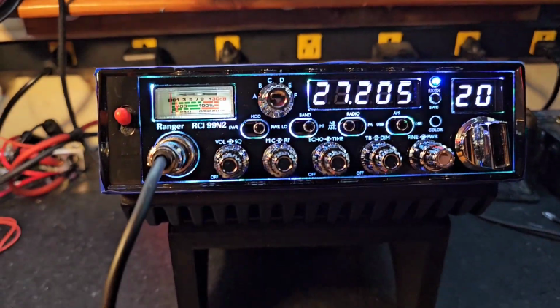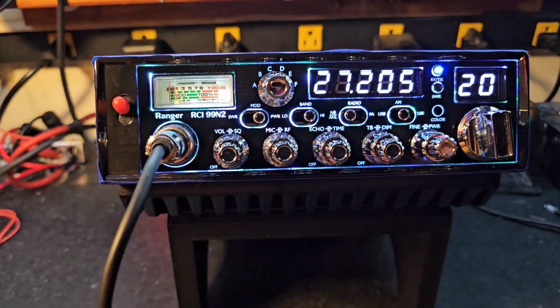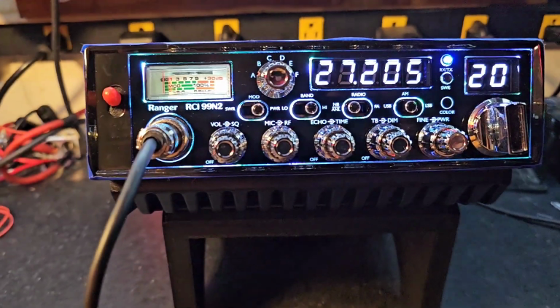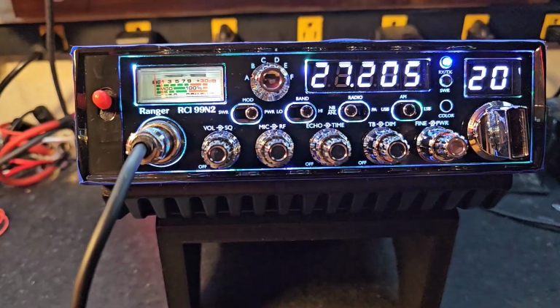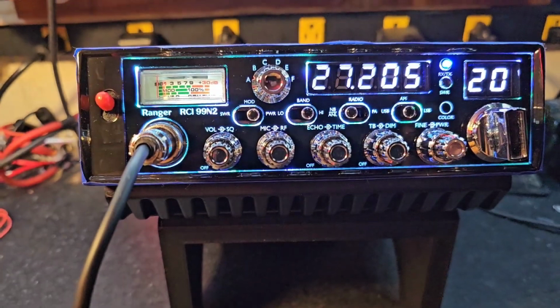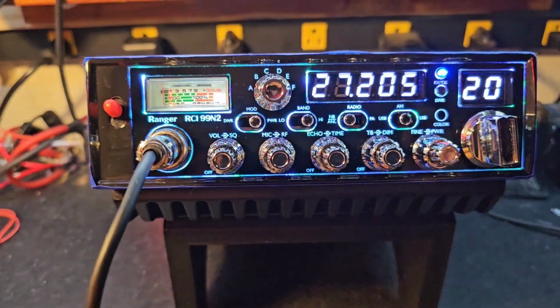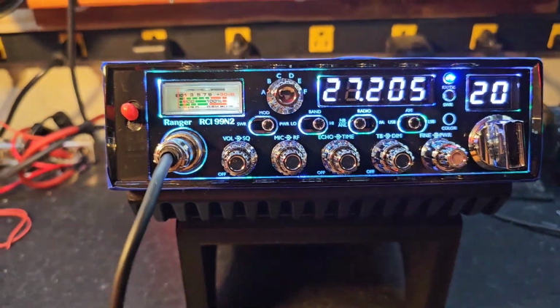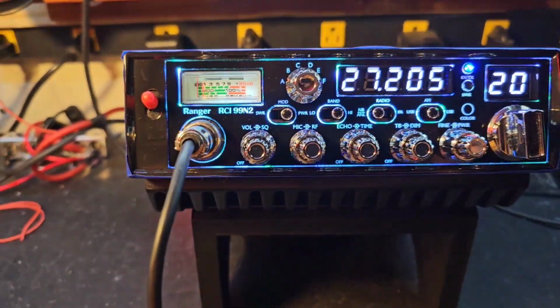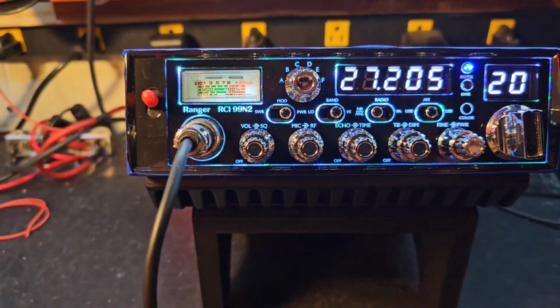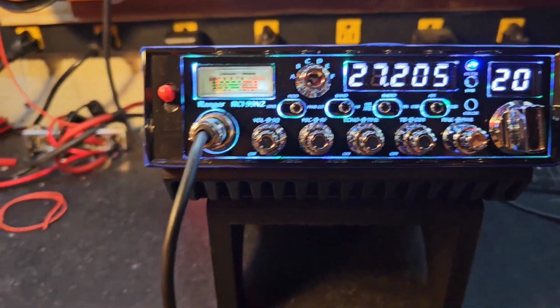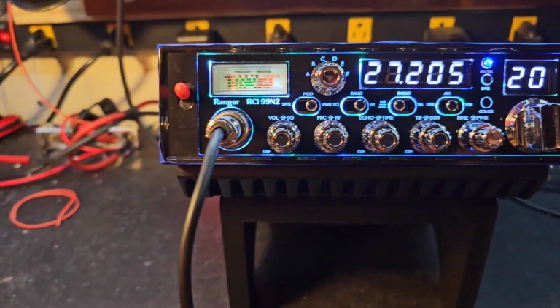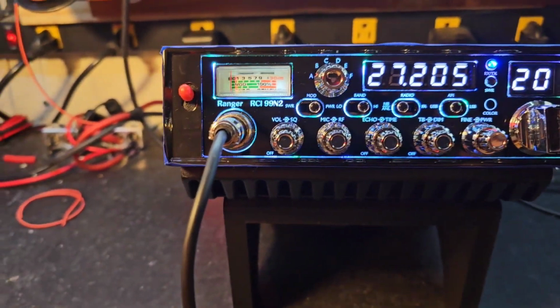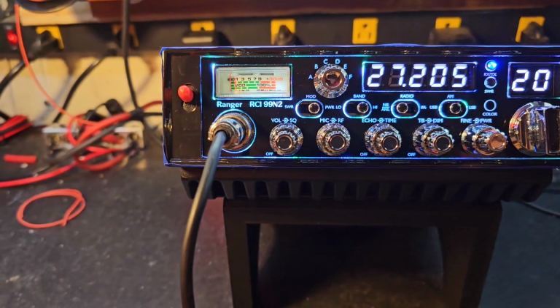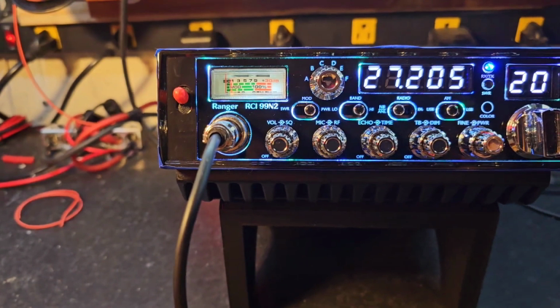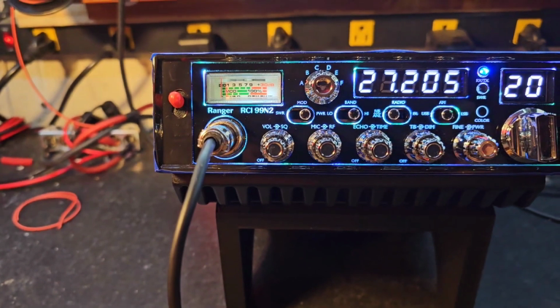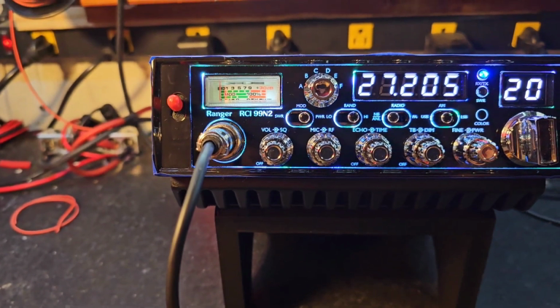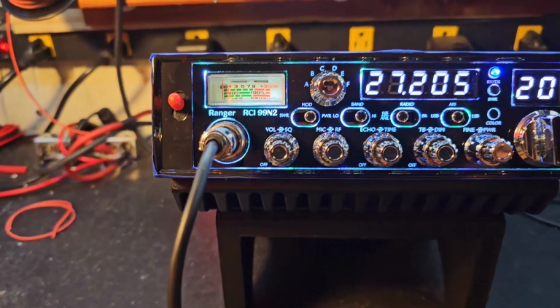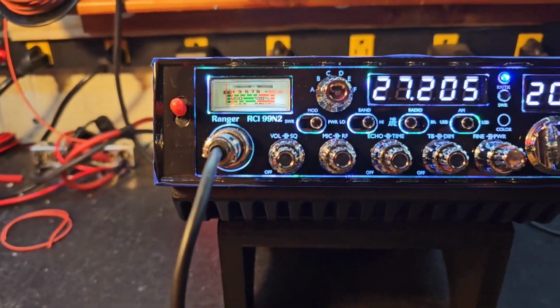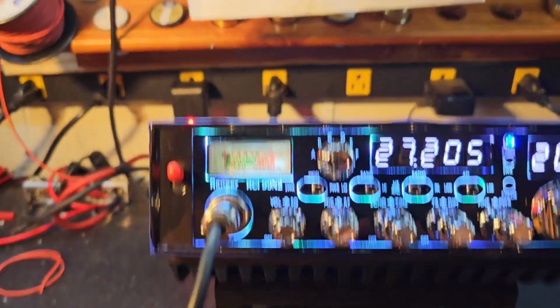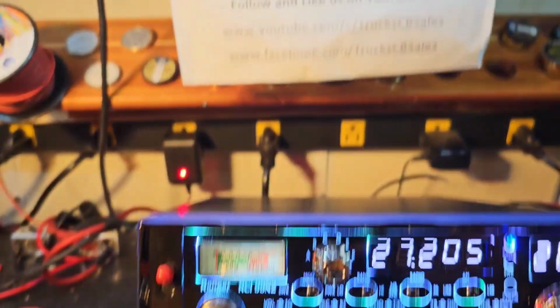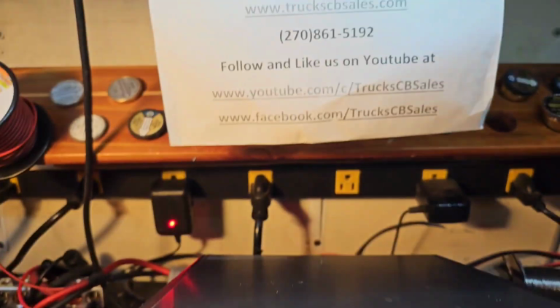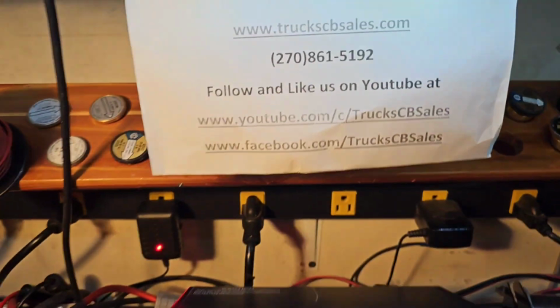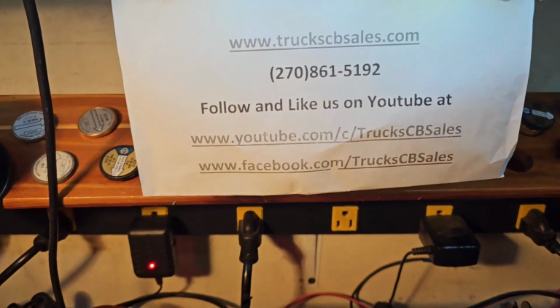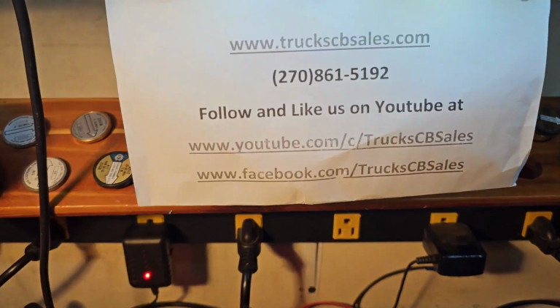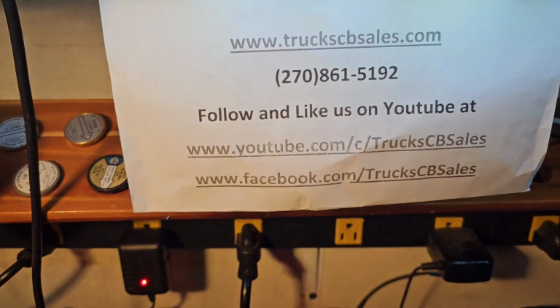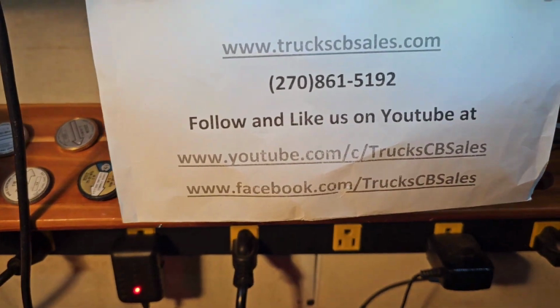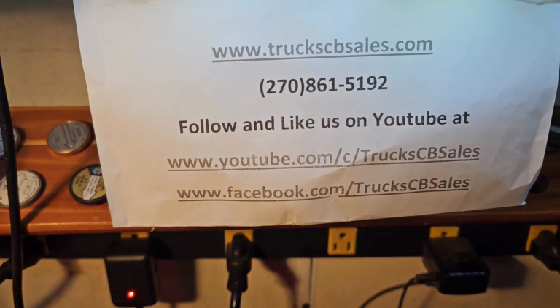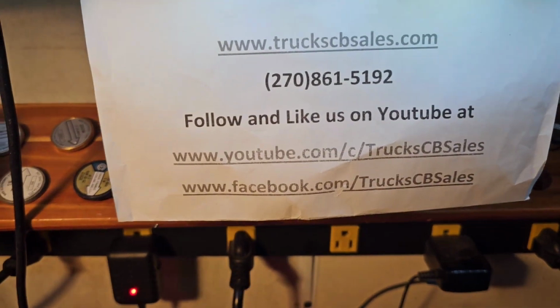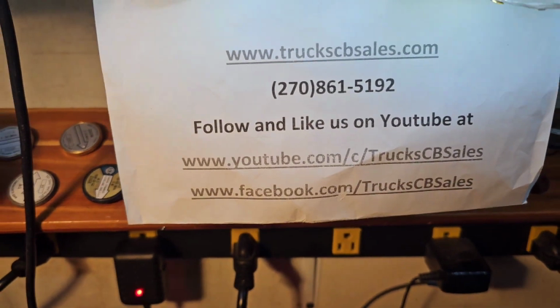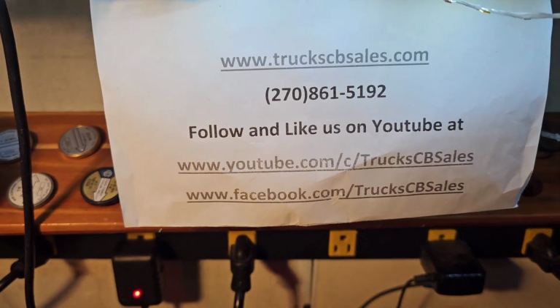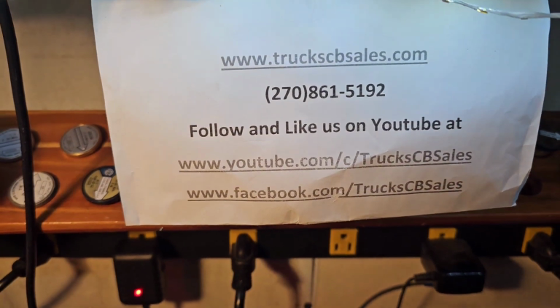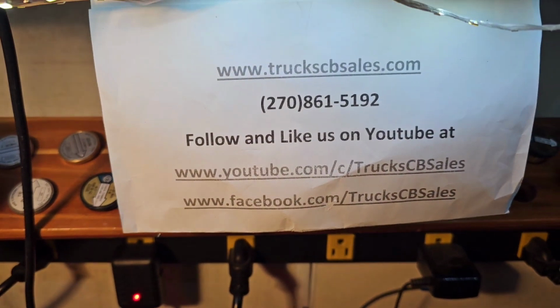All right, we're going to get it up to you my friend. I appreciate you. From your friend Truck at truckcbsales.com. Bump Bump.